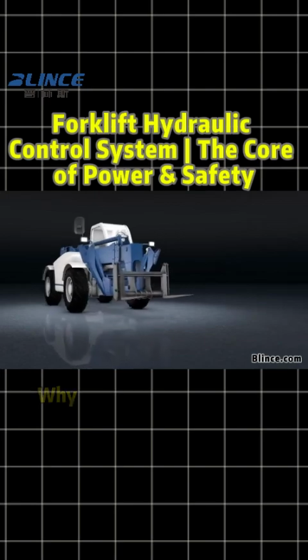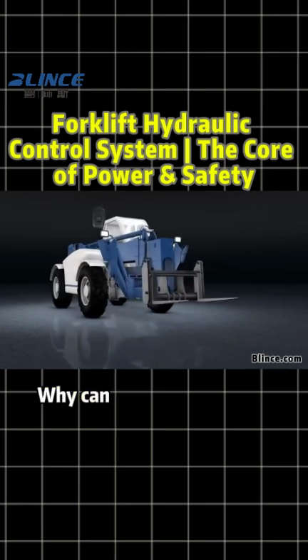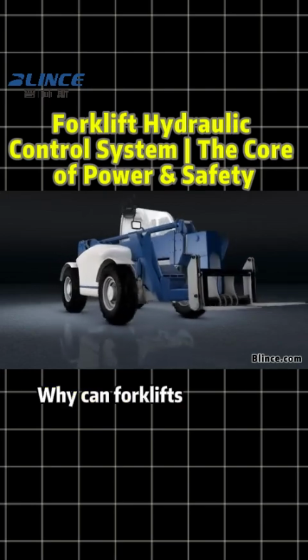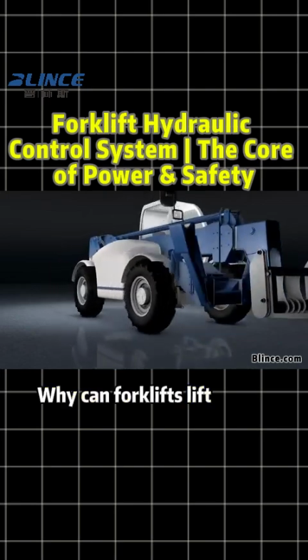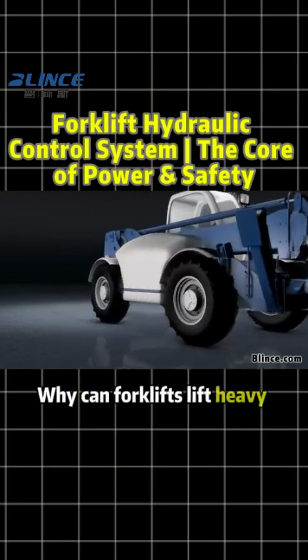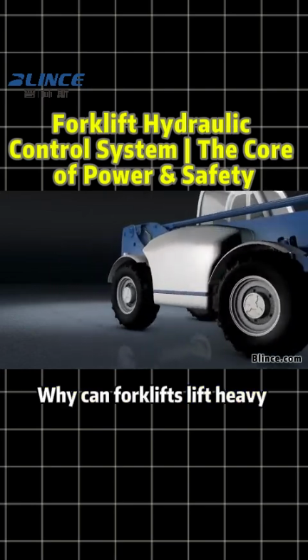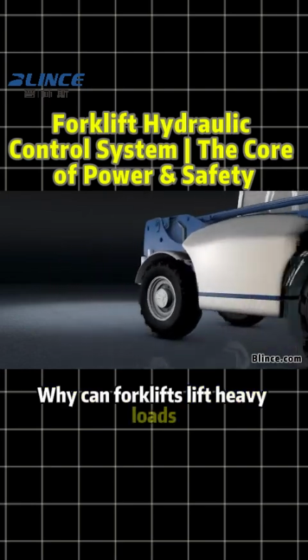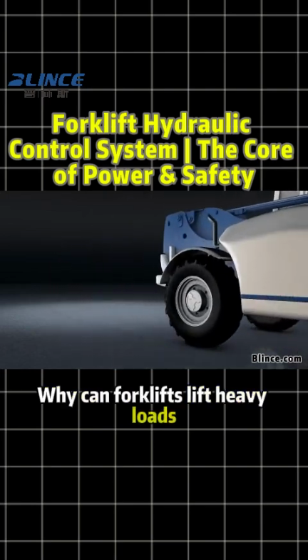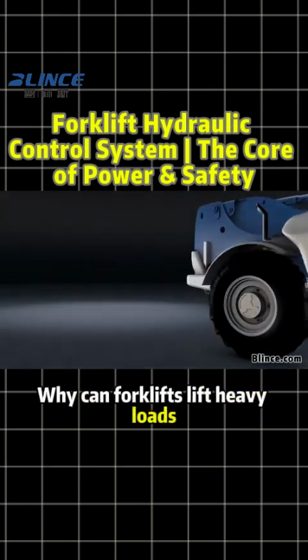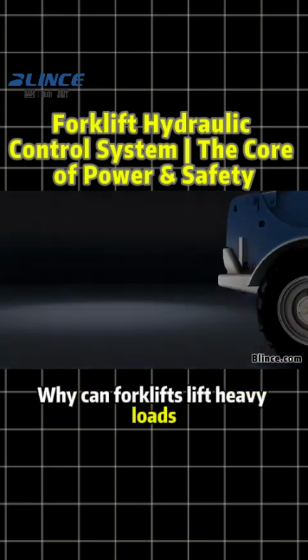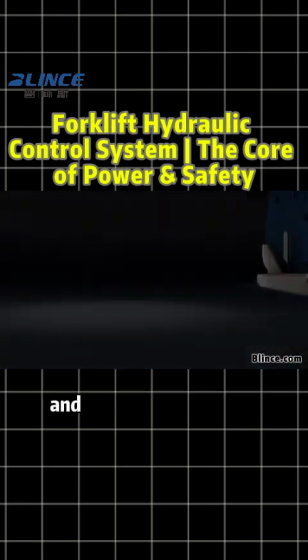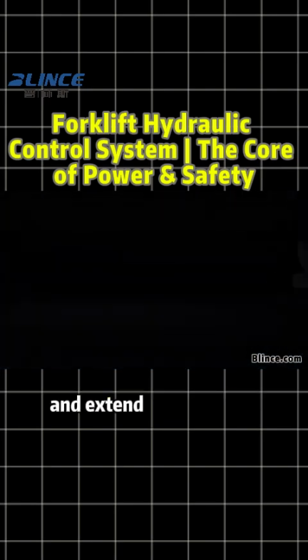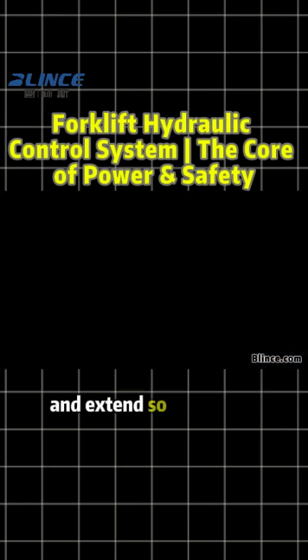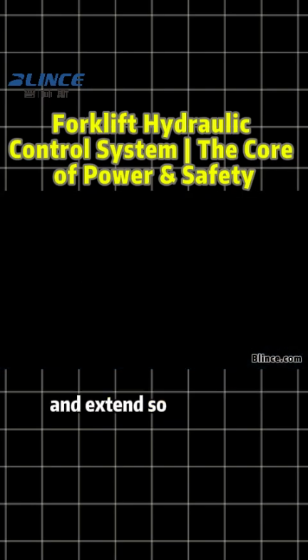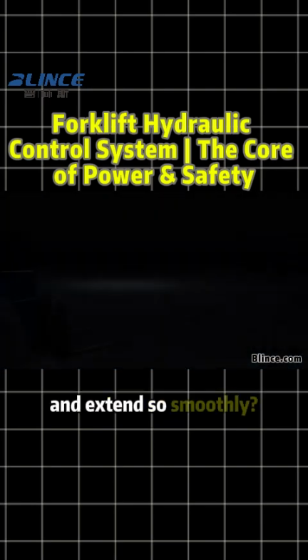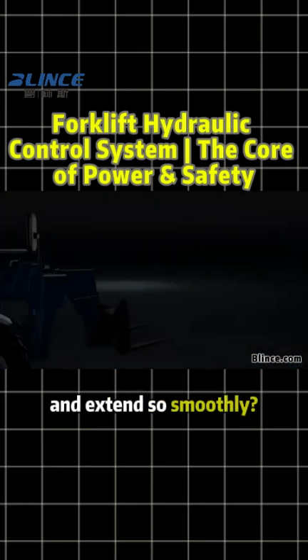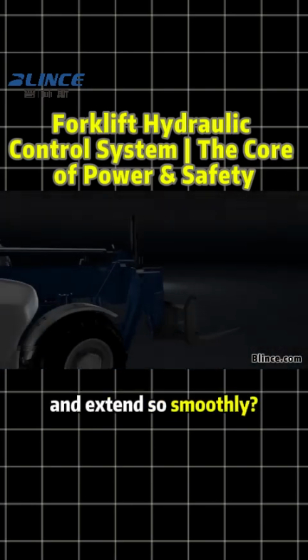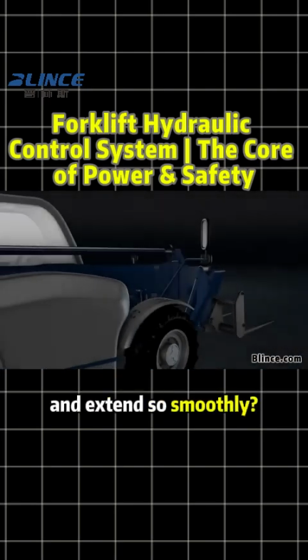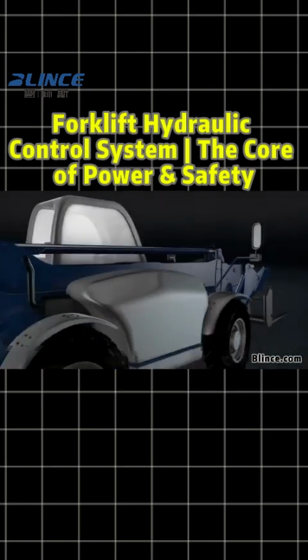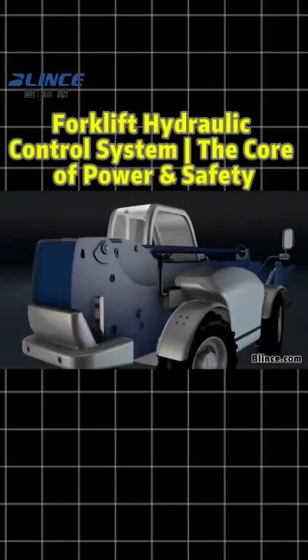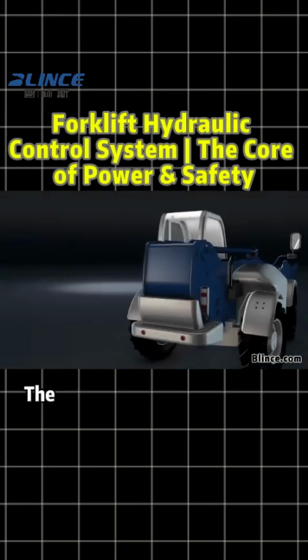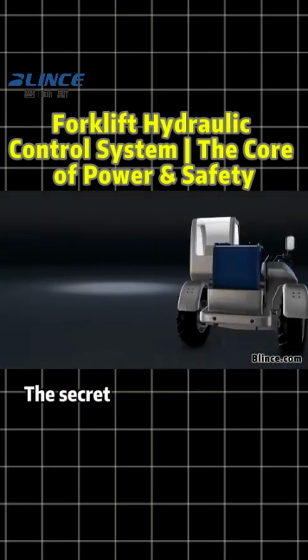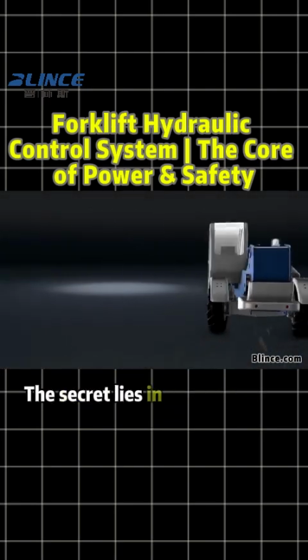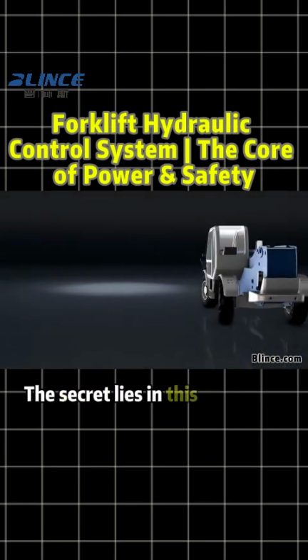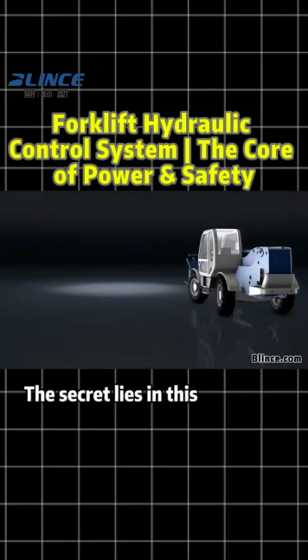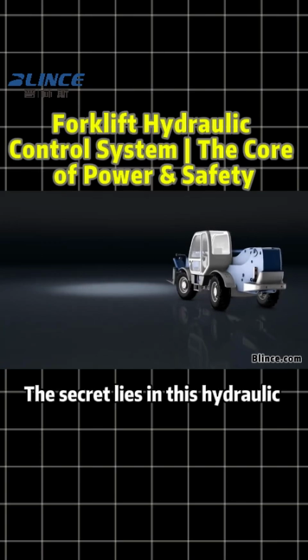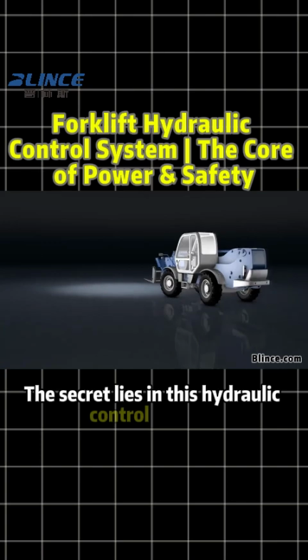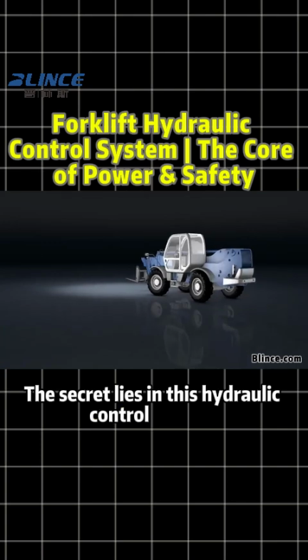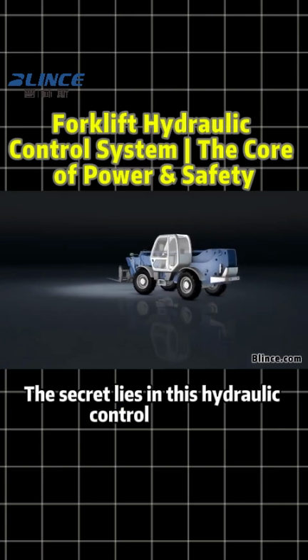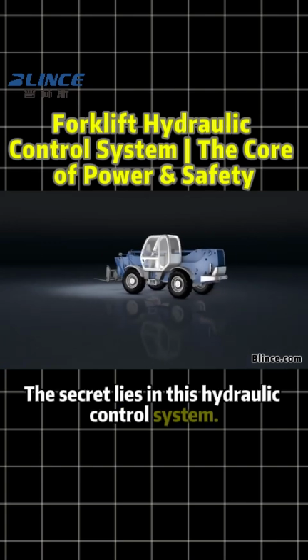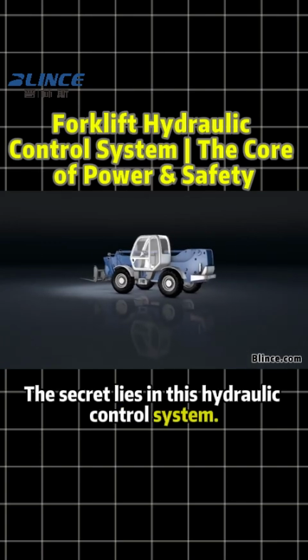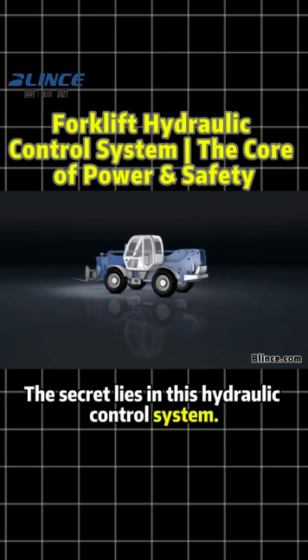Why can forklifts lift heavy loads and extend so smoothly? The secret lies in this hydraulic control system.